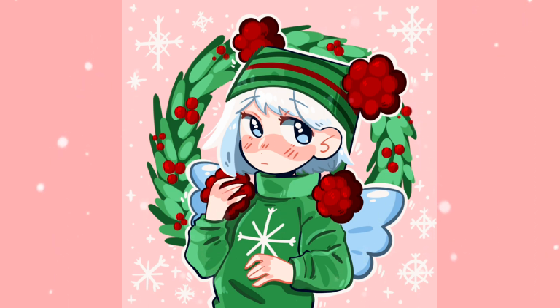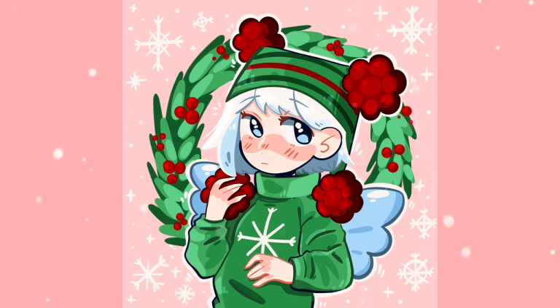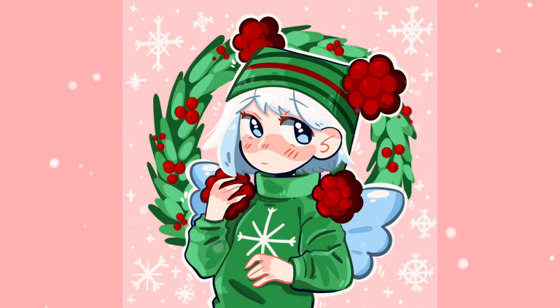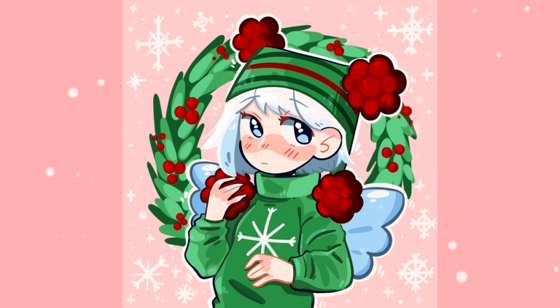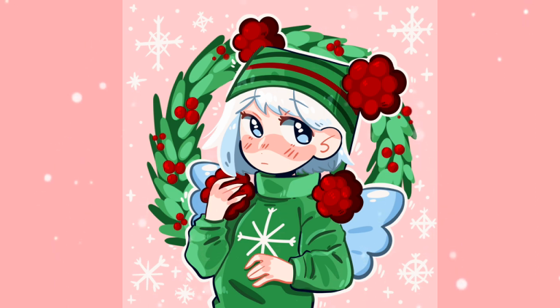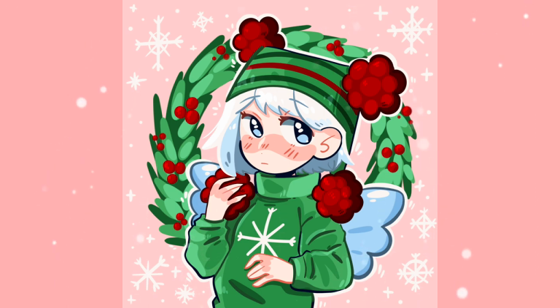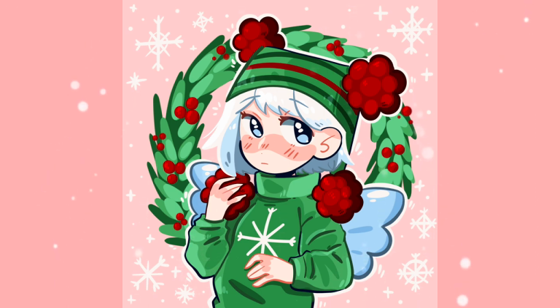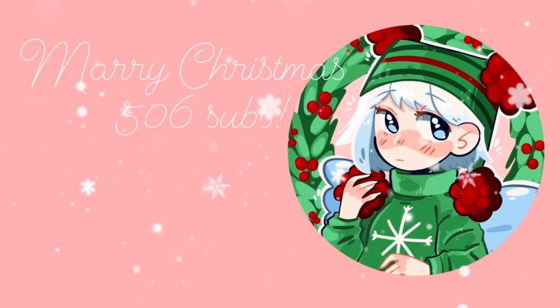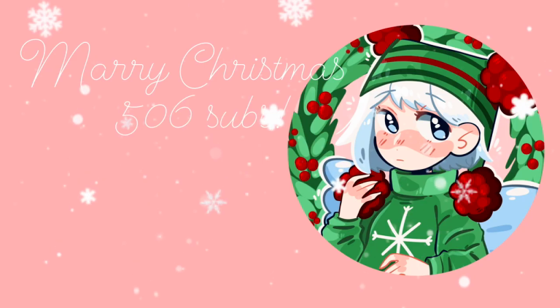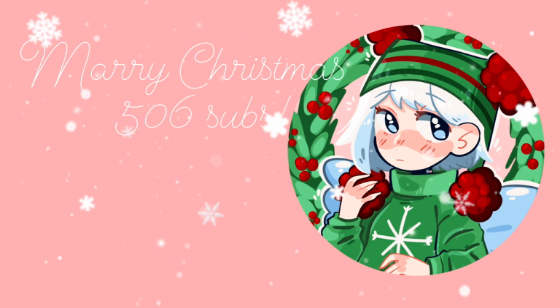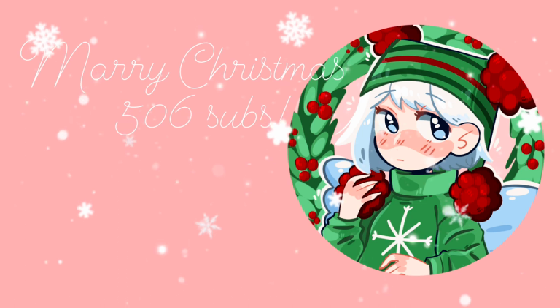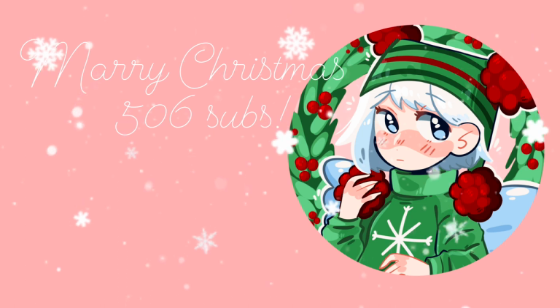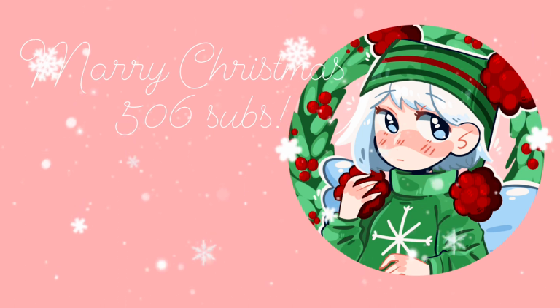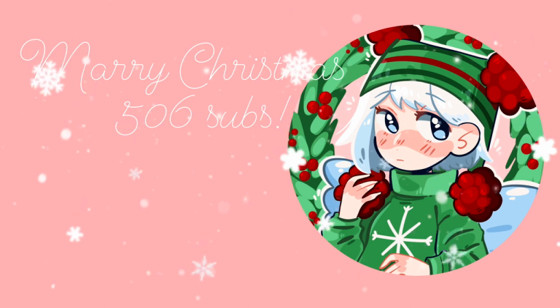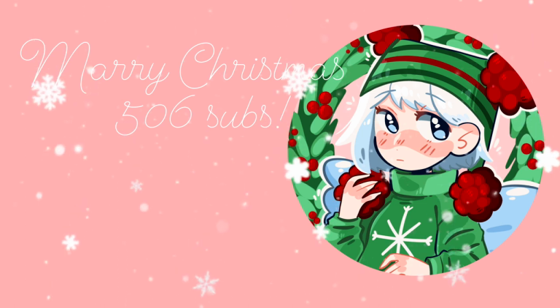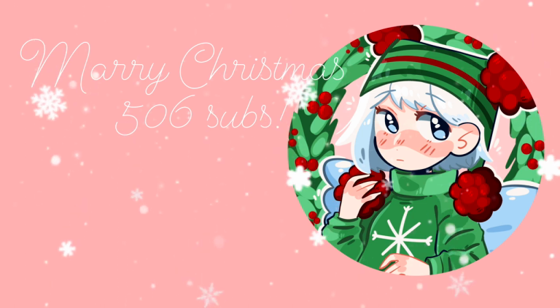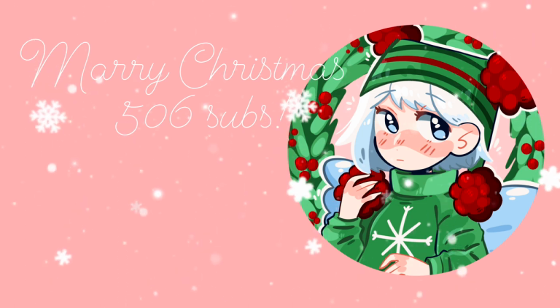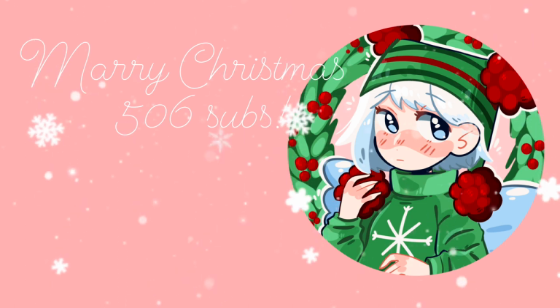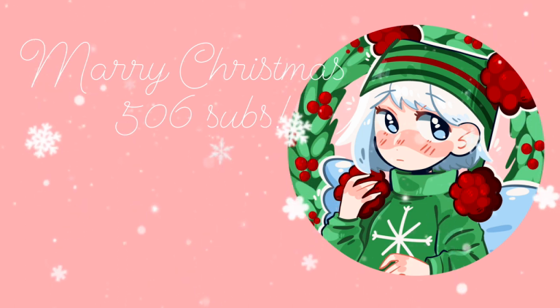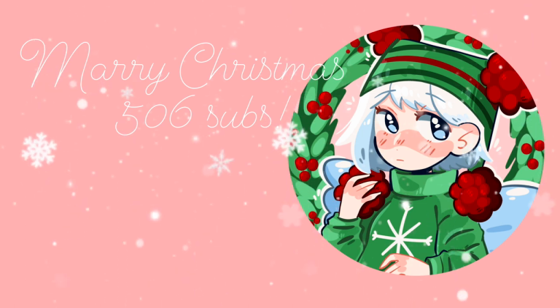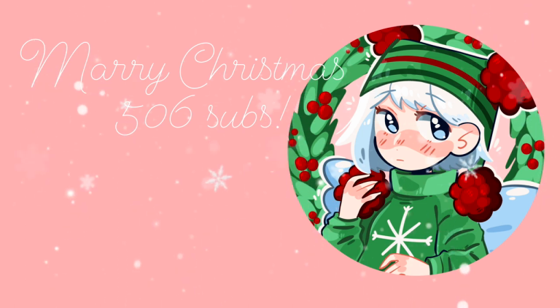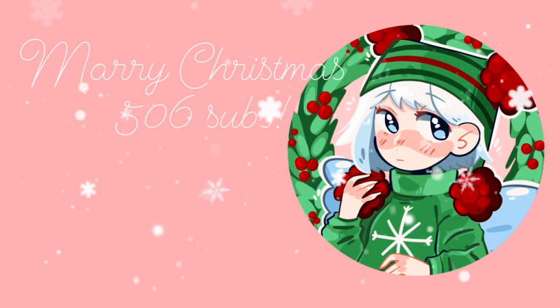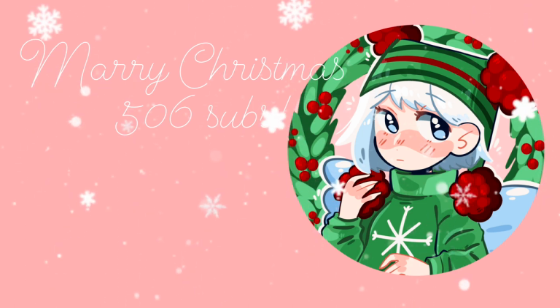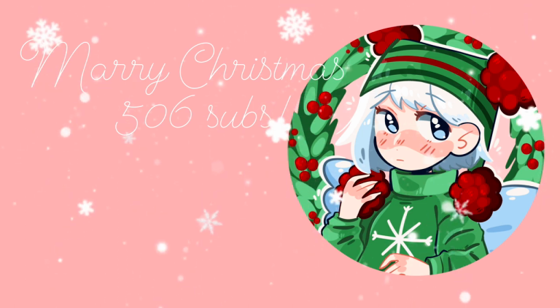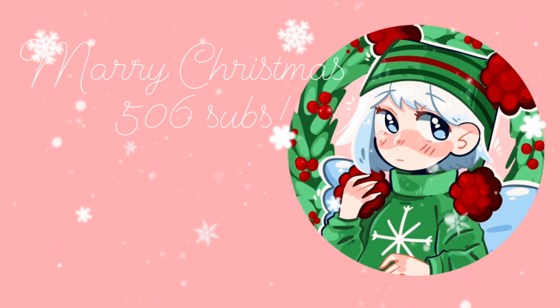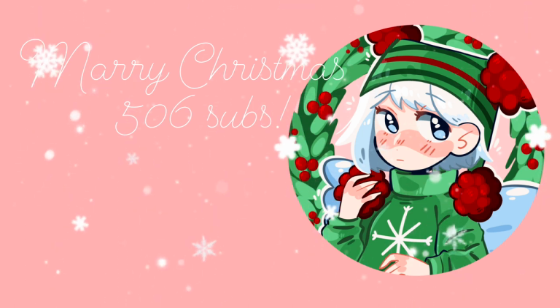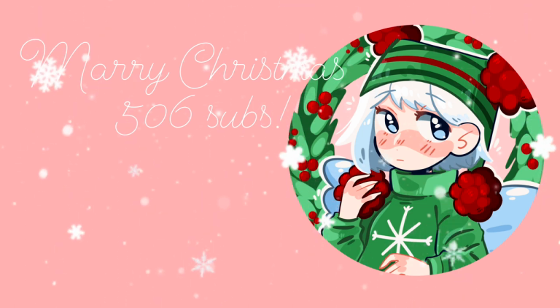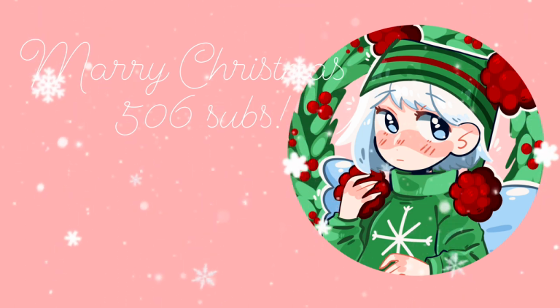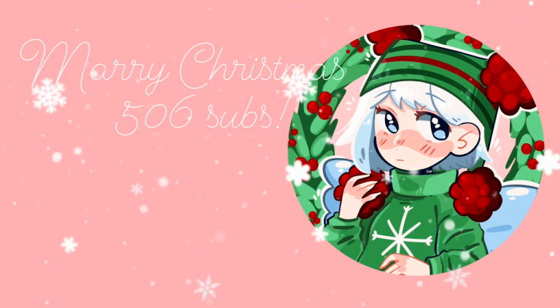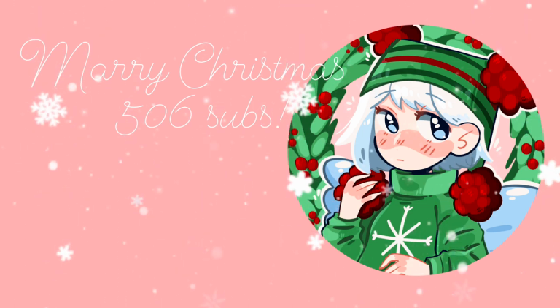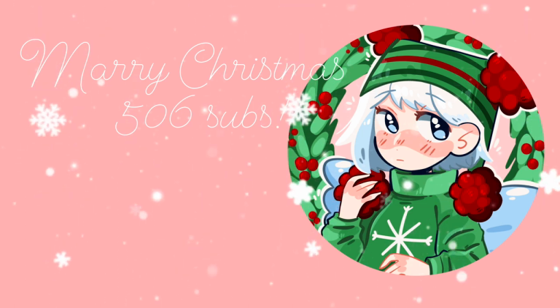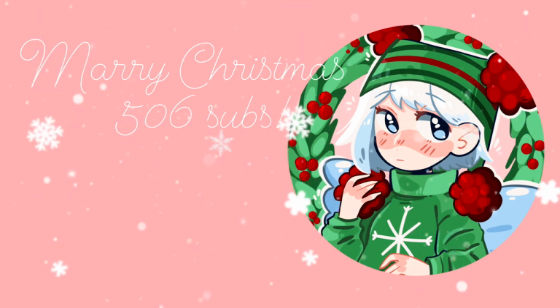Anyway, that's the drawing! I hope you like it — I thought she turned out really cute and I'm really happy with it. Thank you for watching and I hope you have a Merry Christmas! Bye bye!